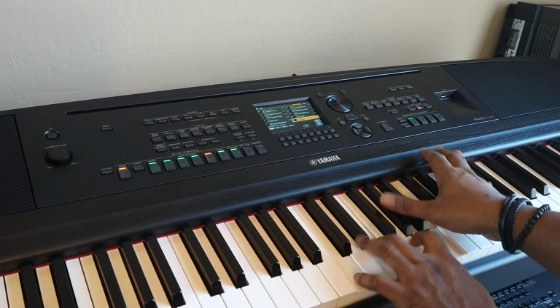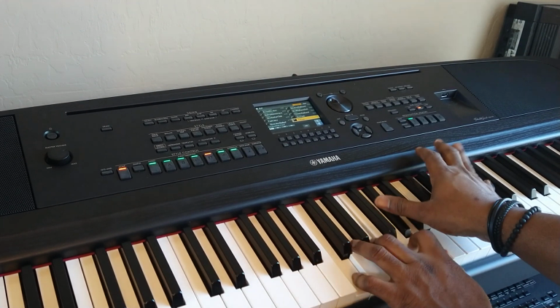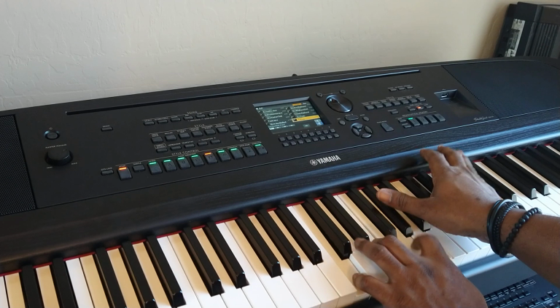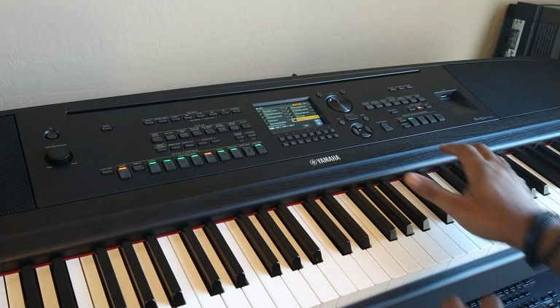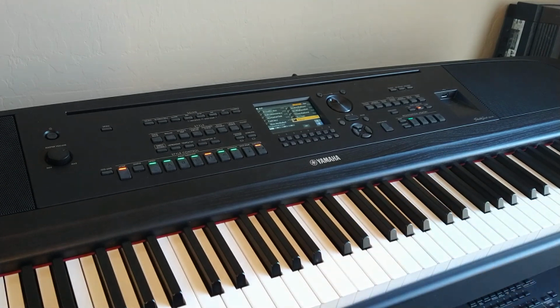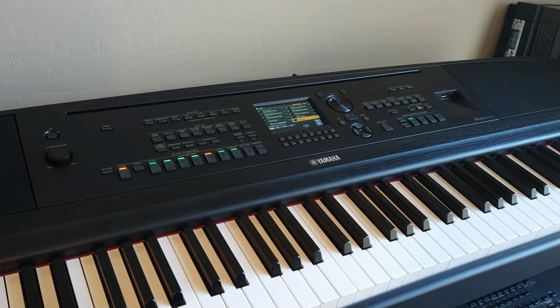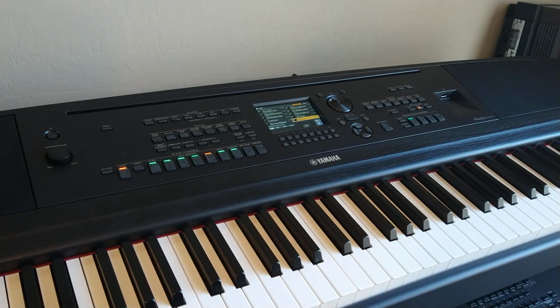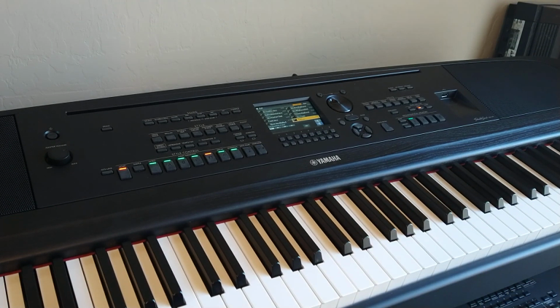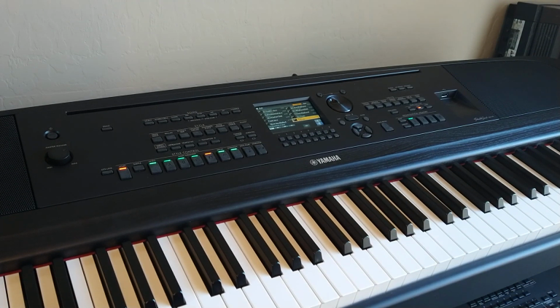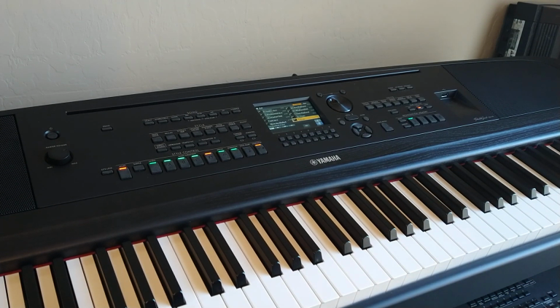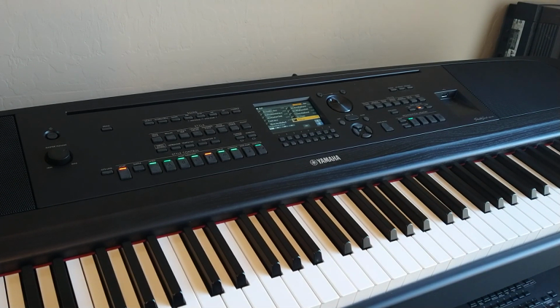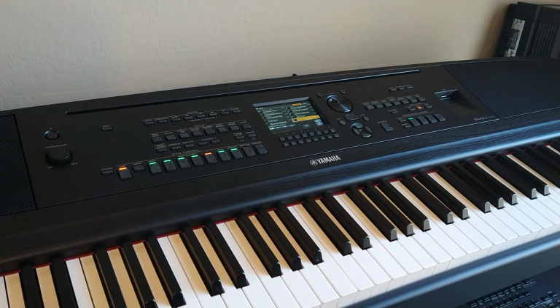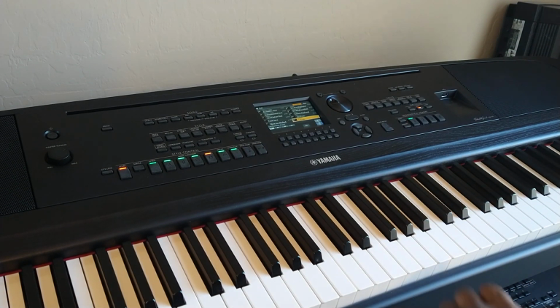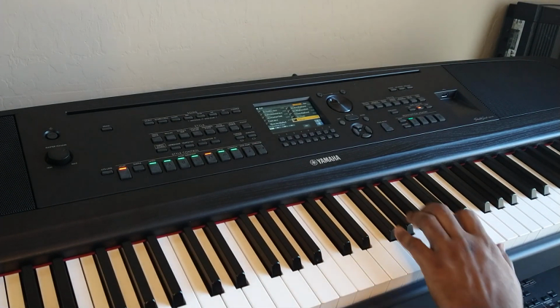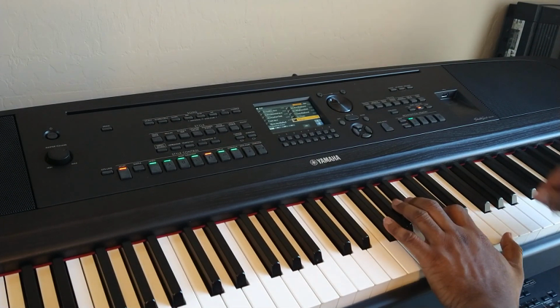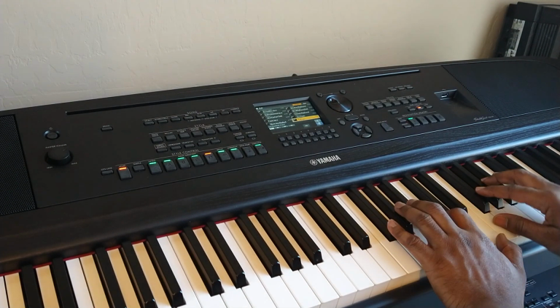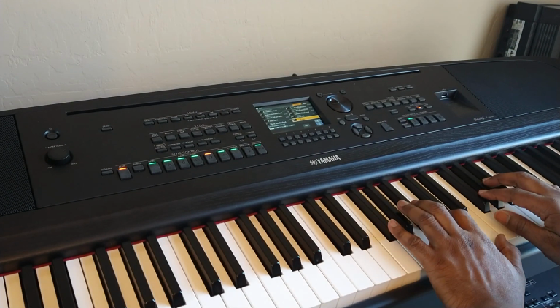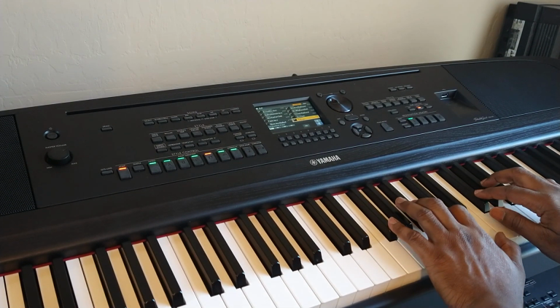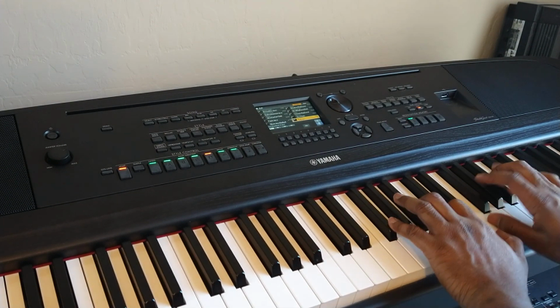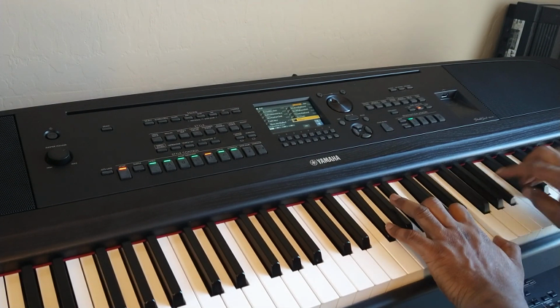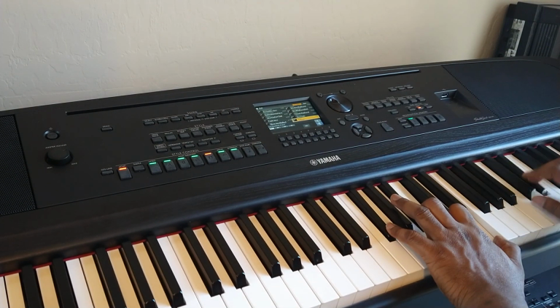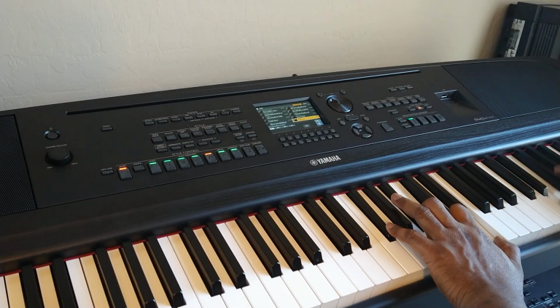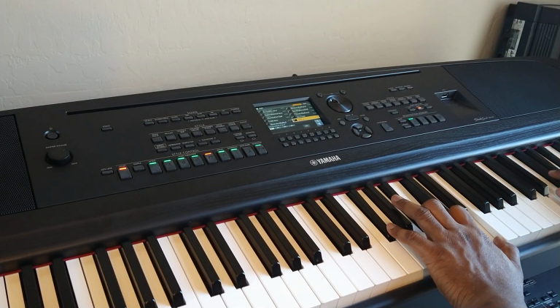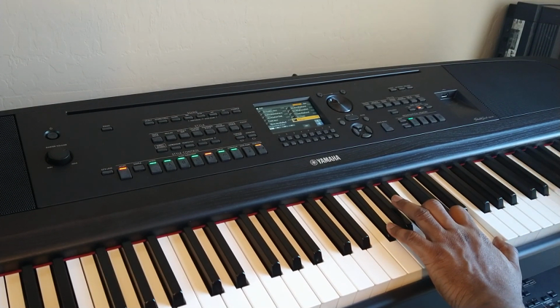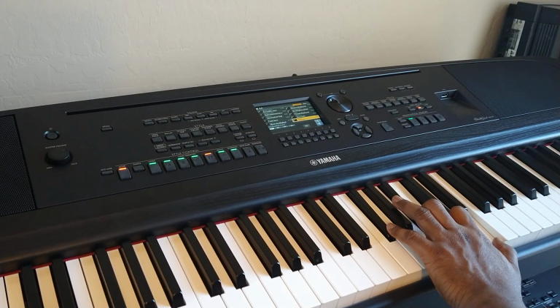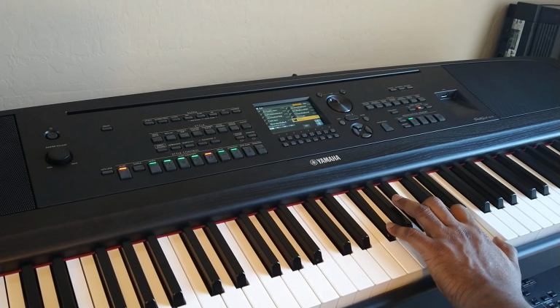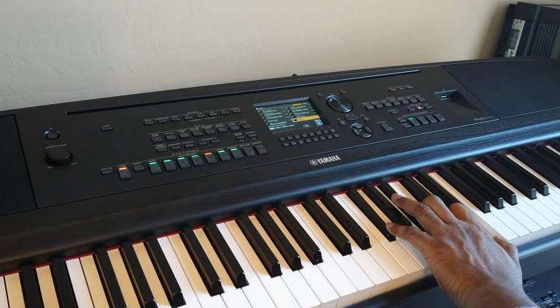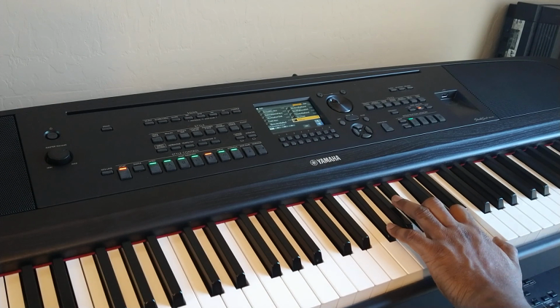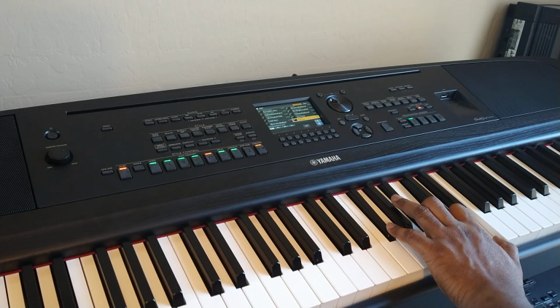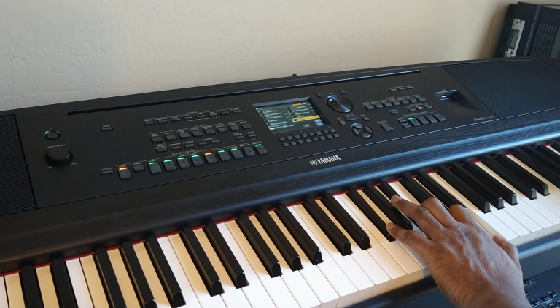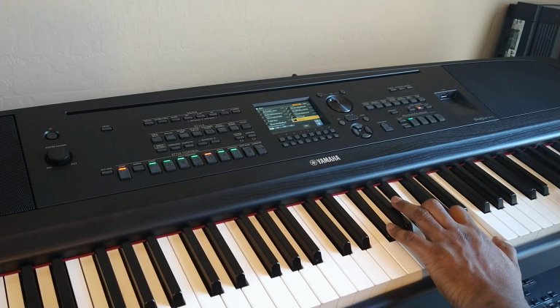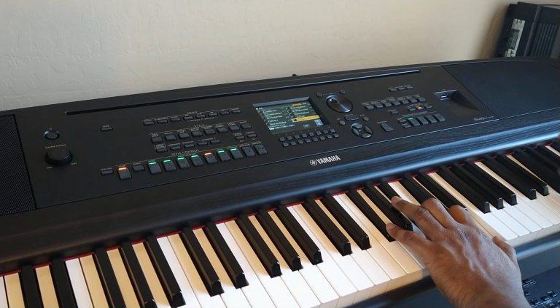There's a real fun fill here — let's do that one. And then it goes into the other one. It's time to hit the chord.